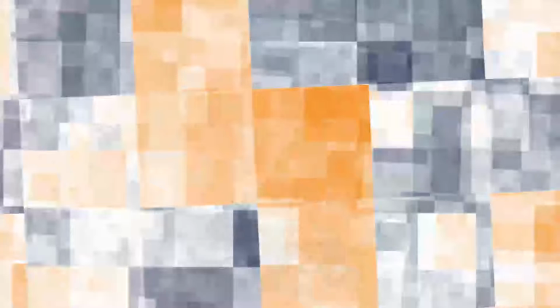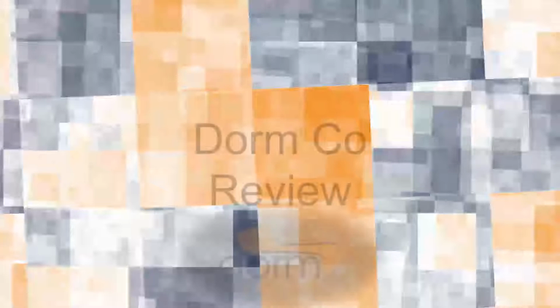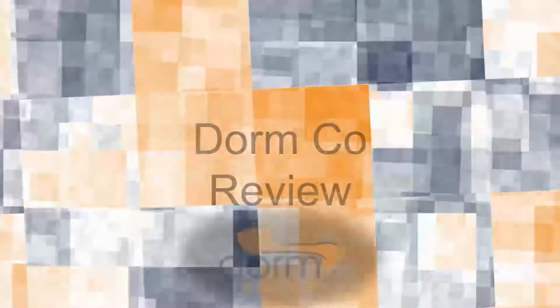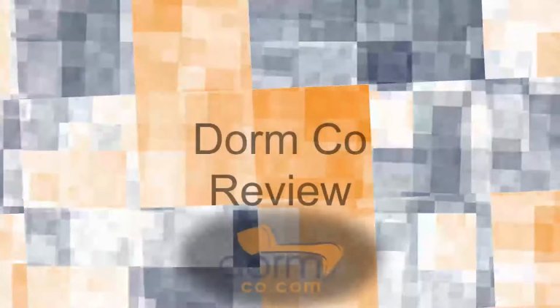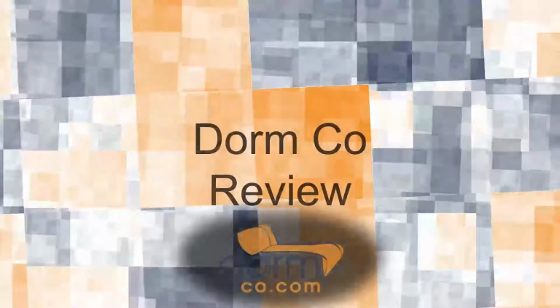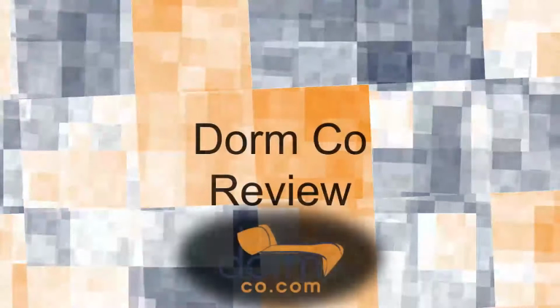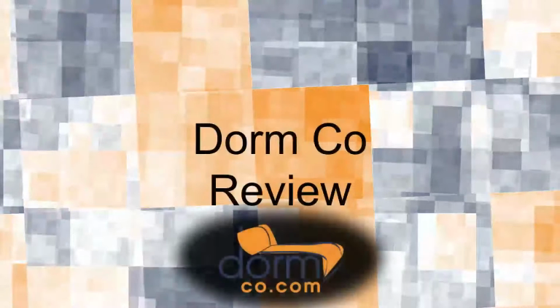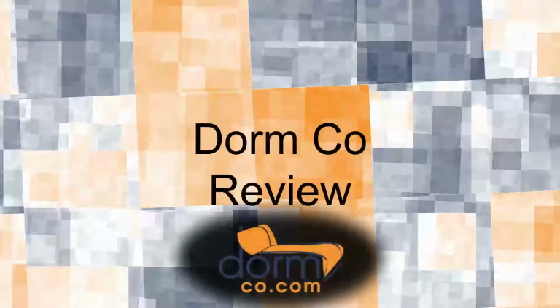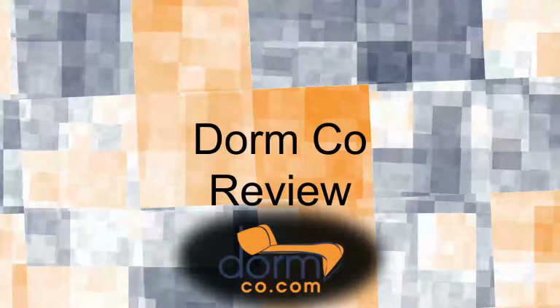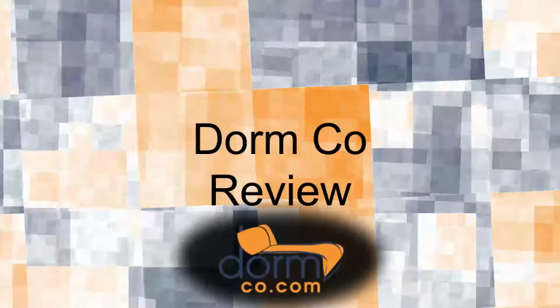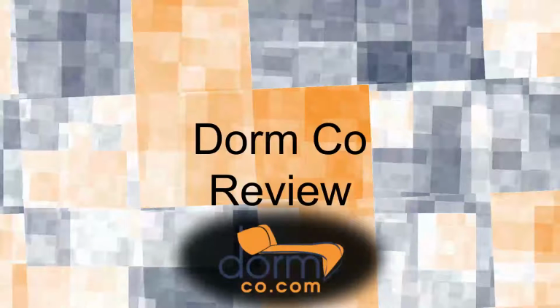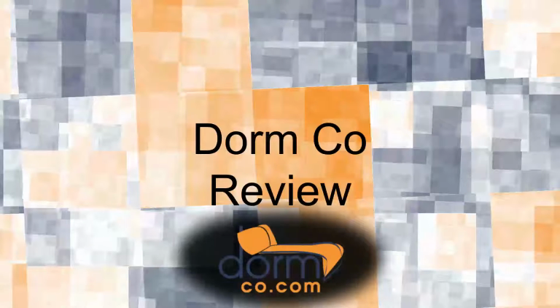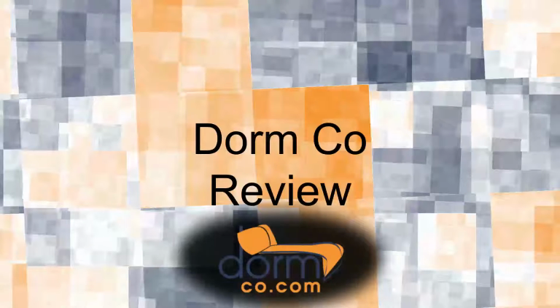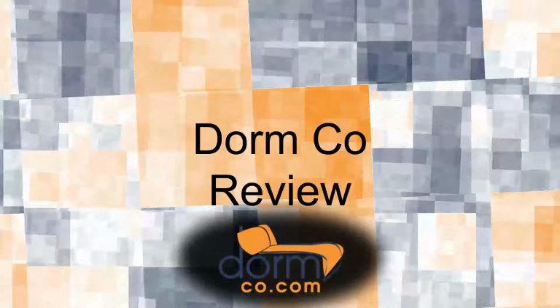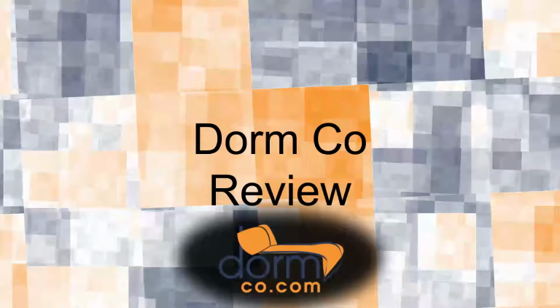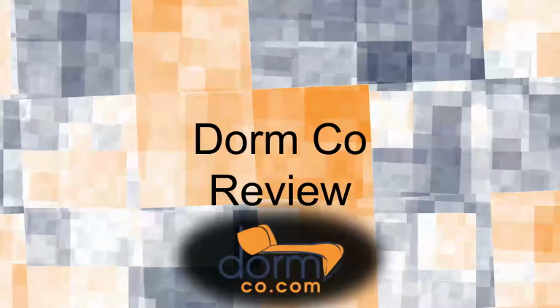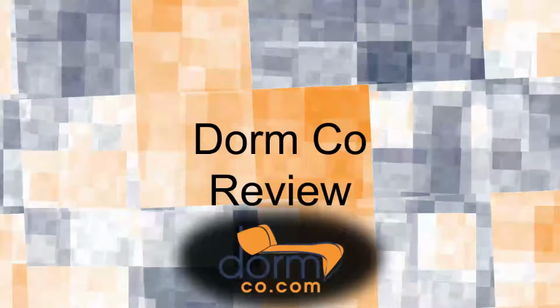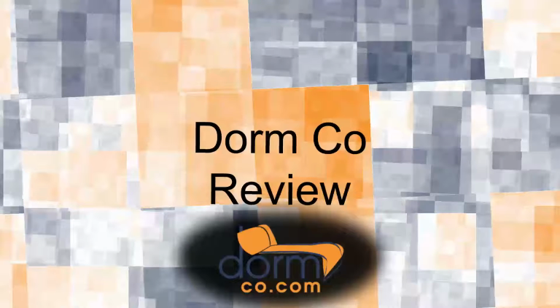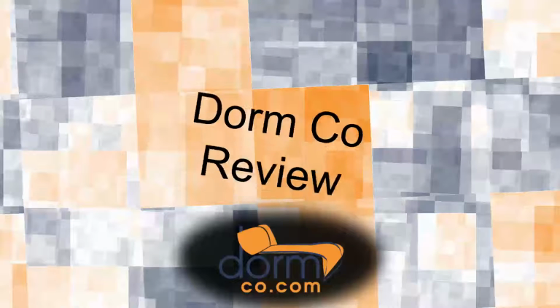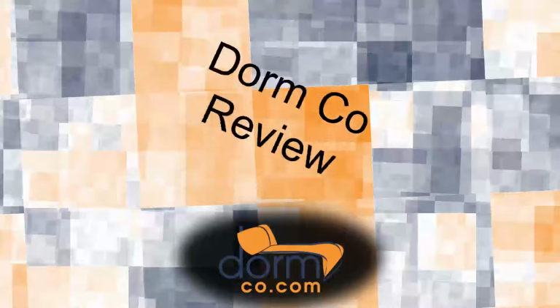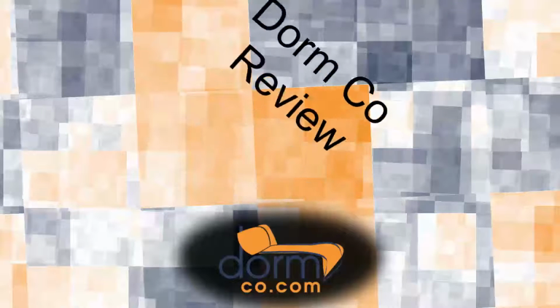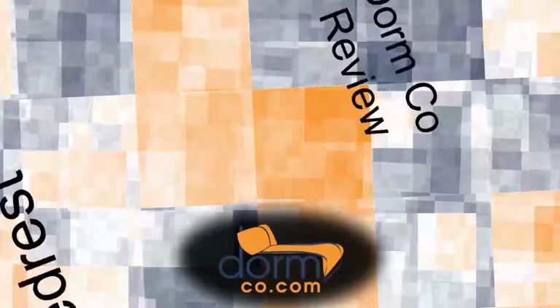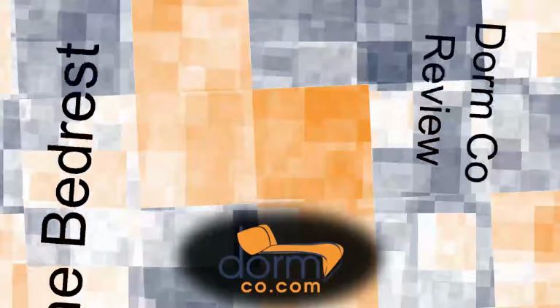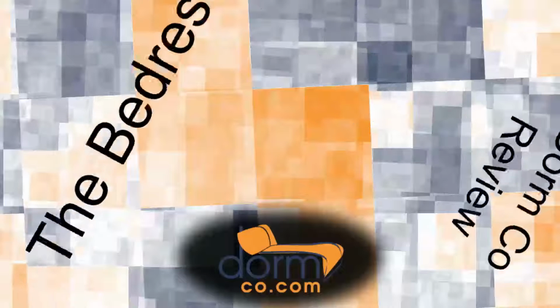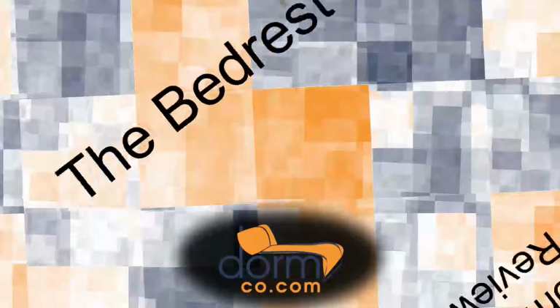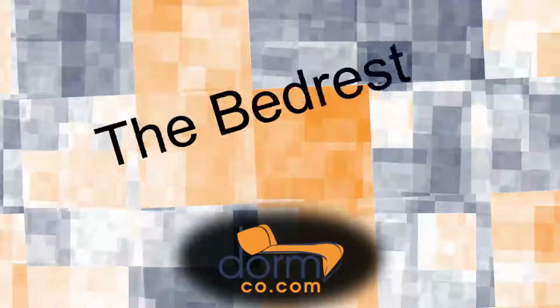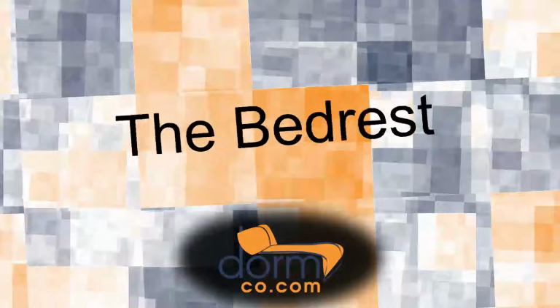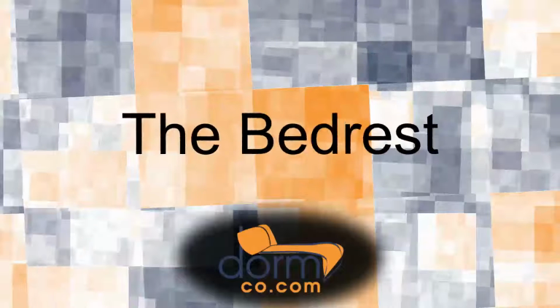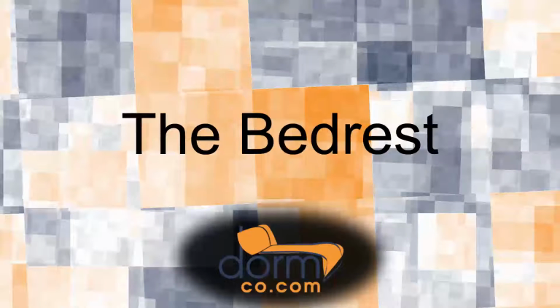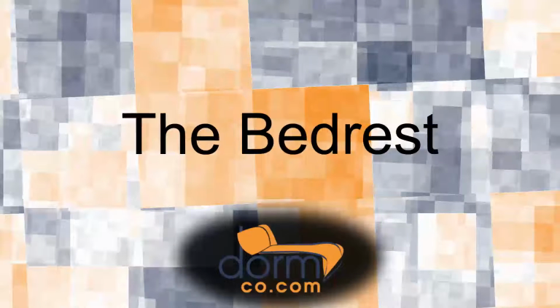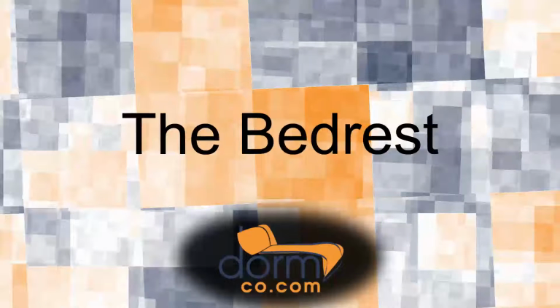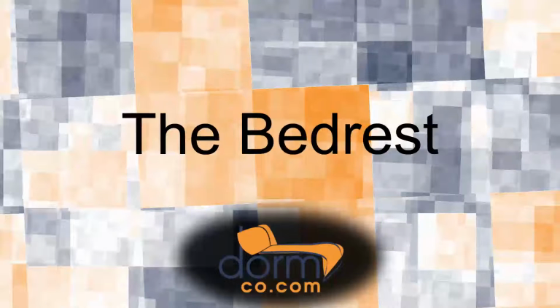Today, we're going to take a closer look at one of DormCo's most popular and essential products for college dorming. The bed rest.